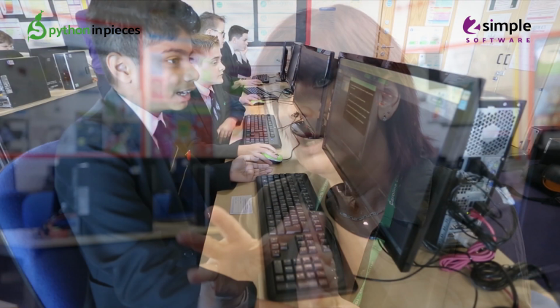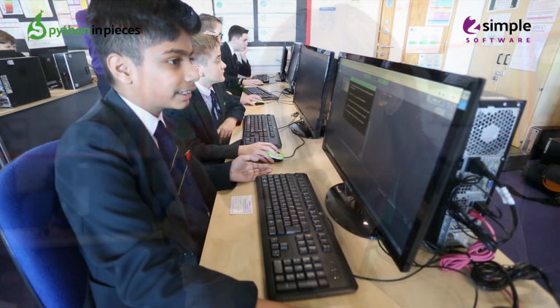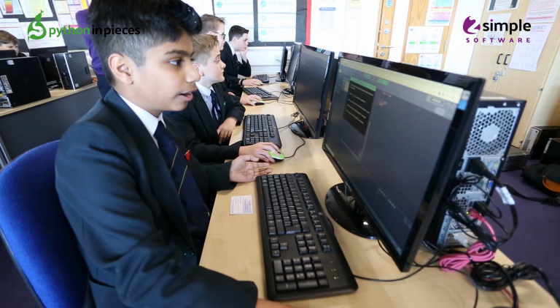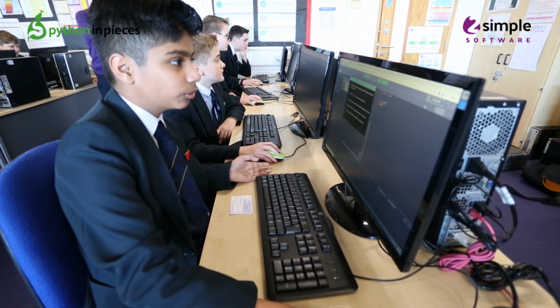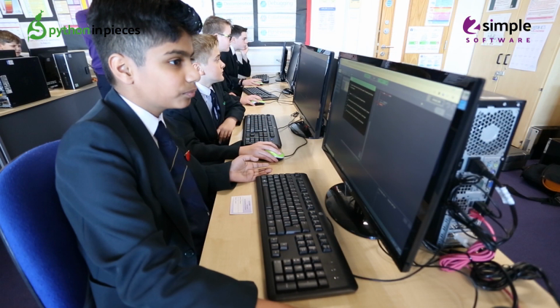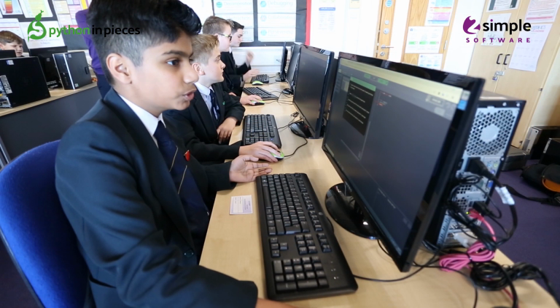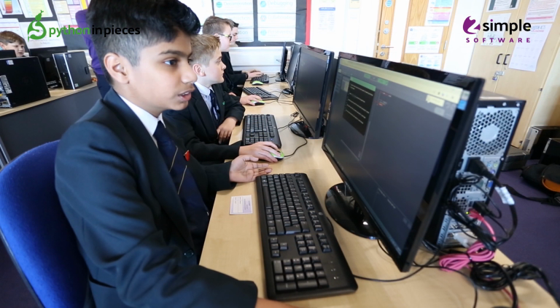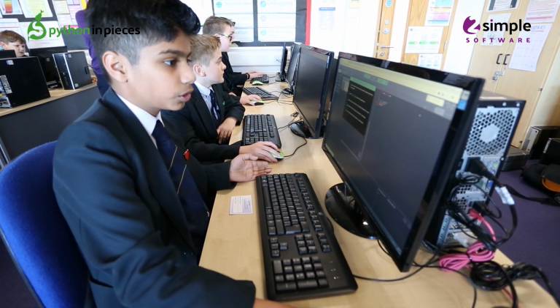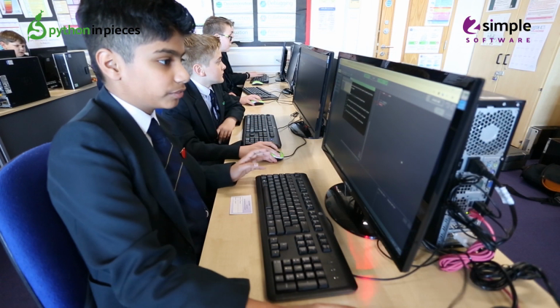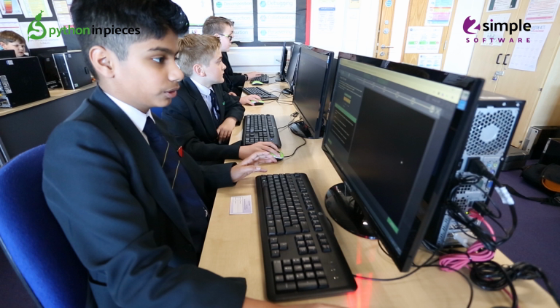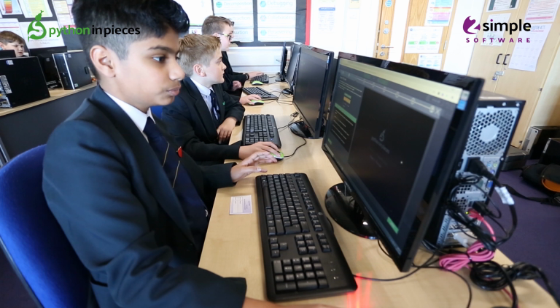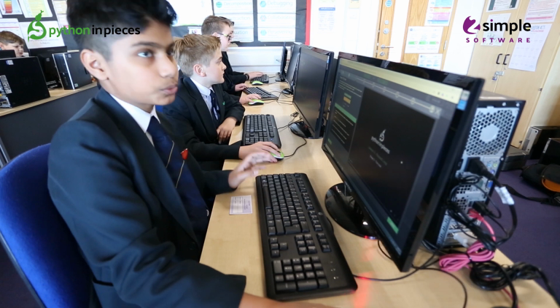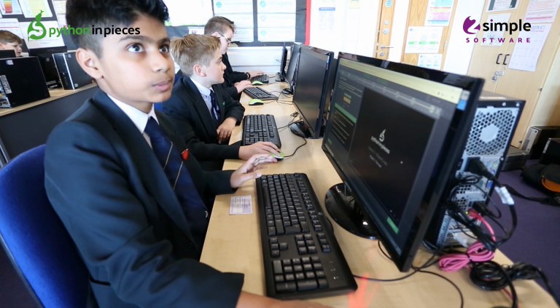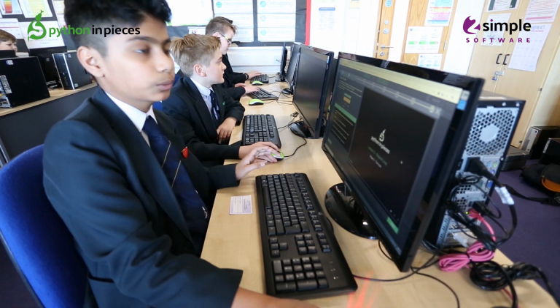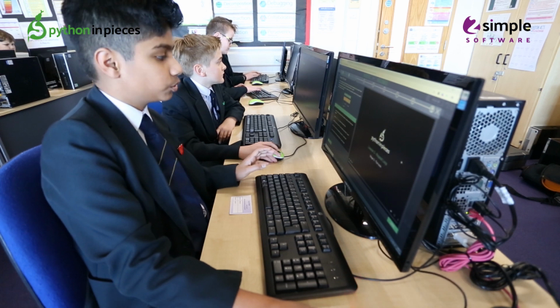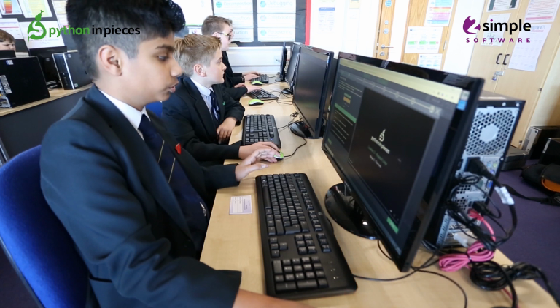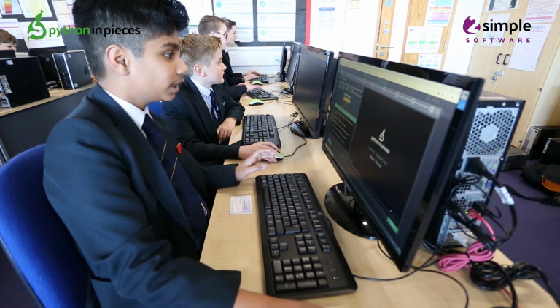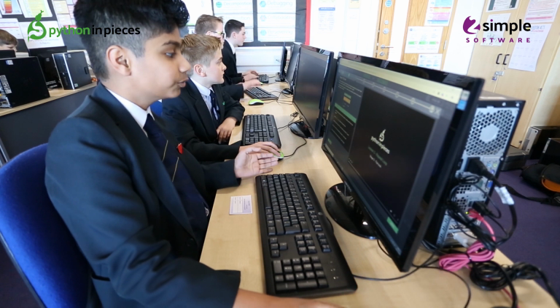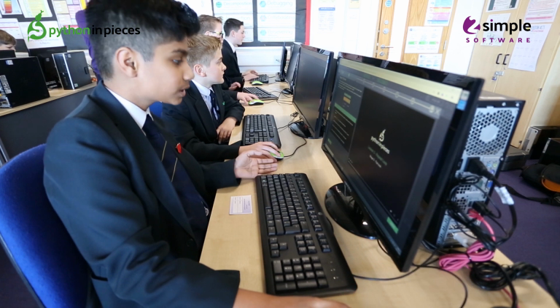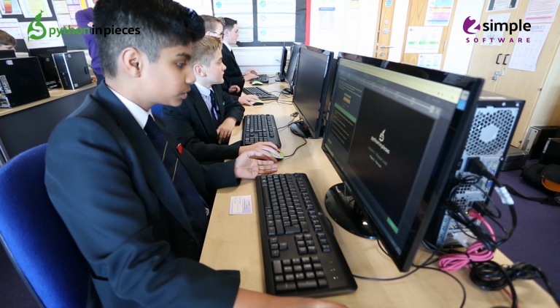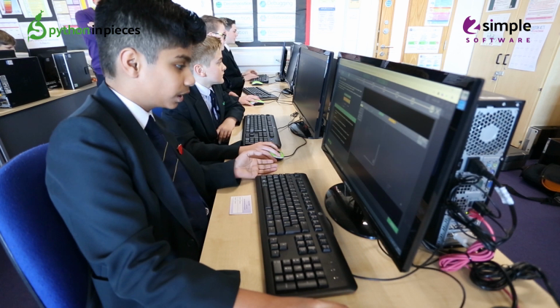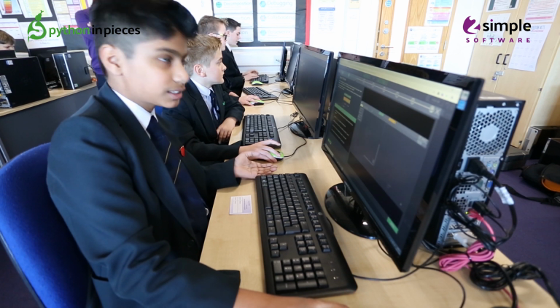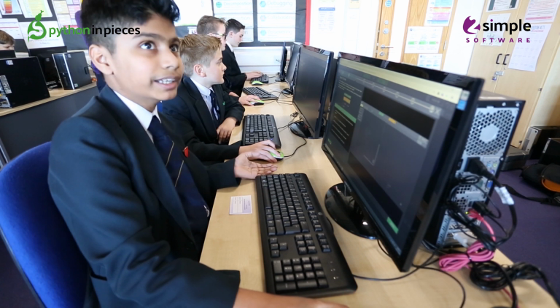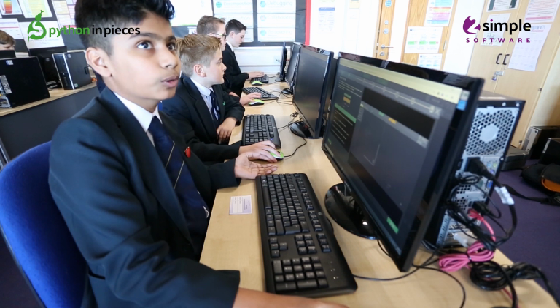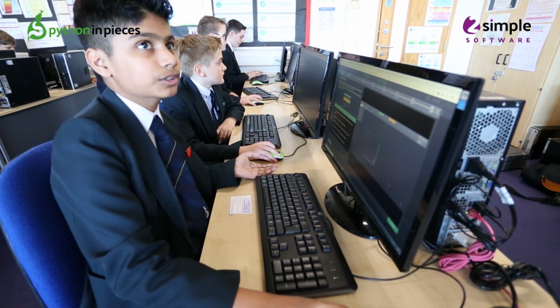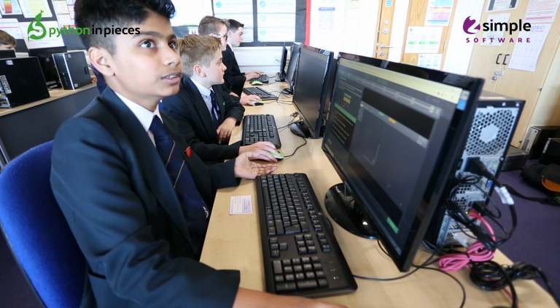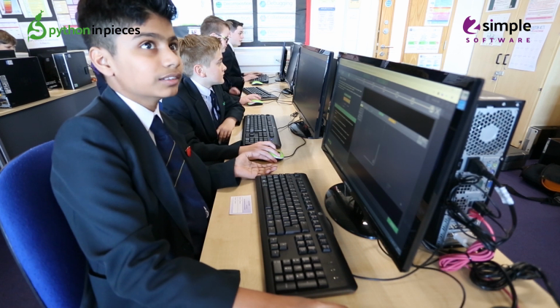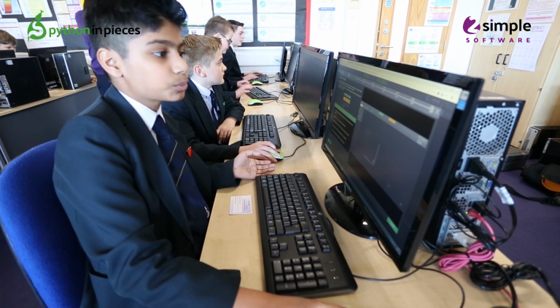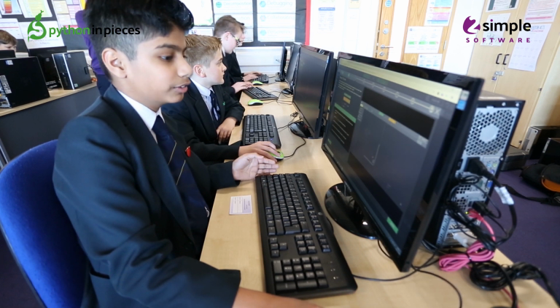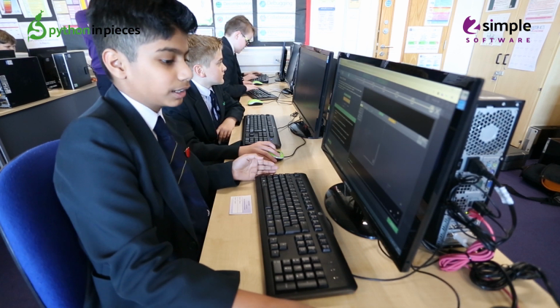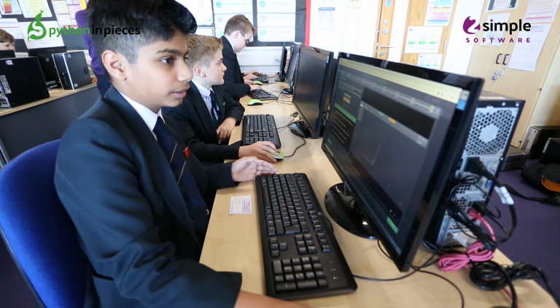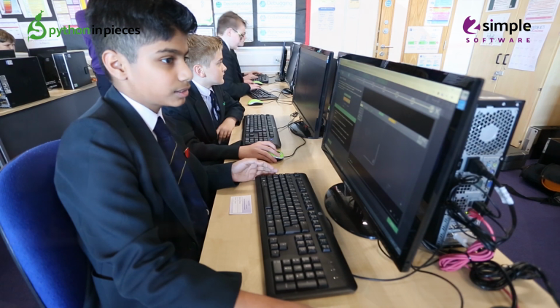I like how you can watch a video which will explain it all to you, and if you're still stuck there's a hint option — that's what I really like about this.